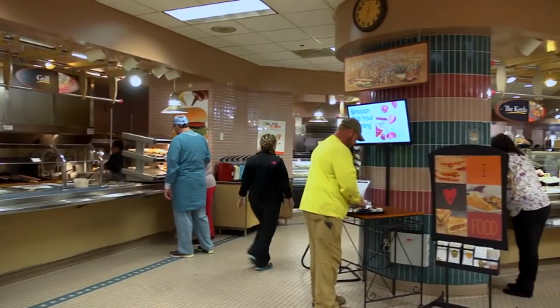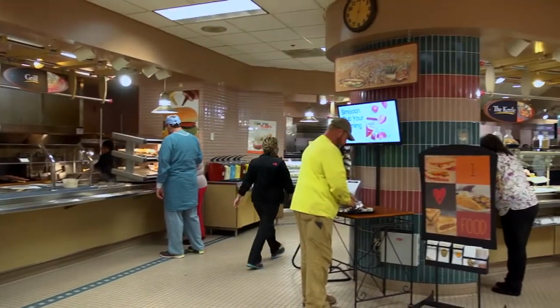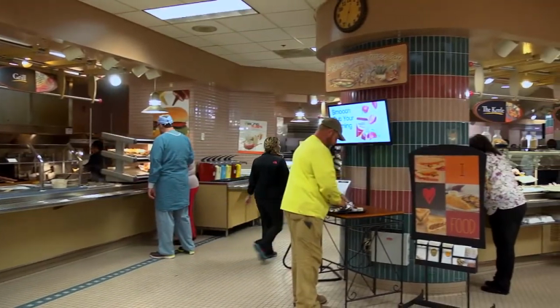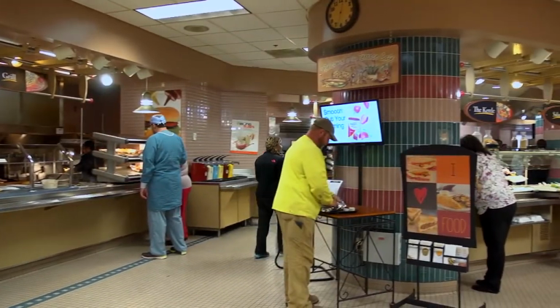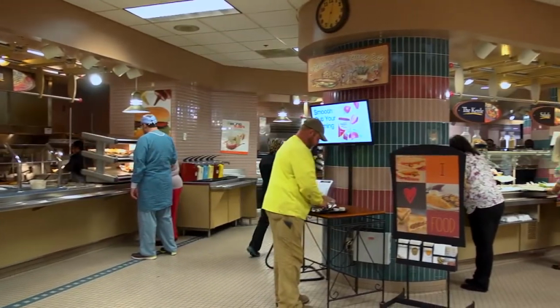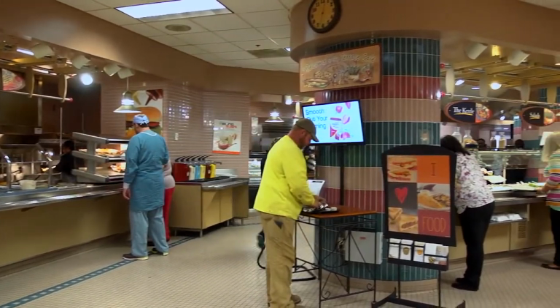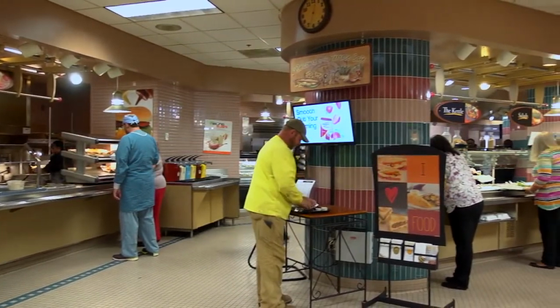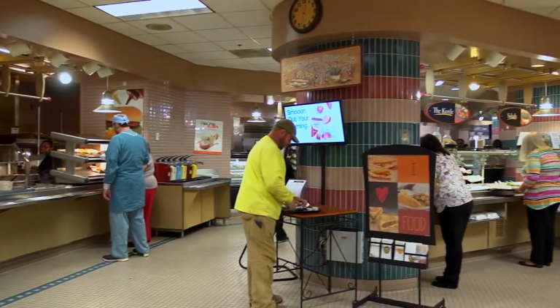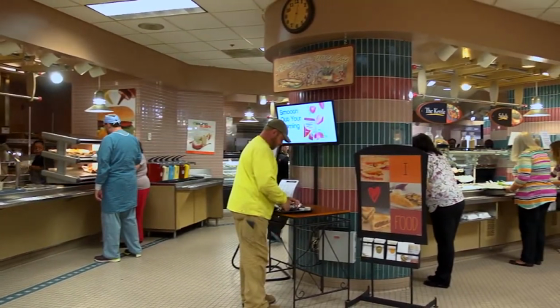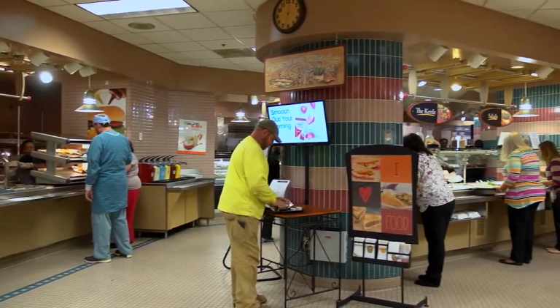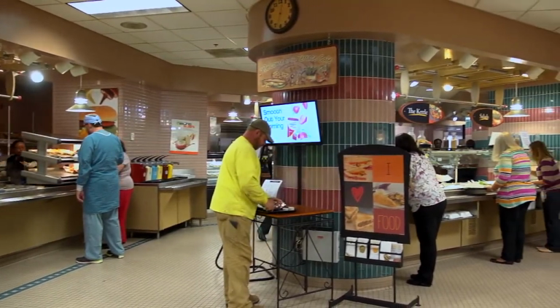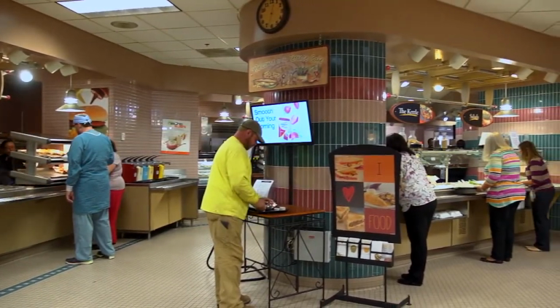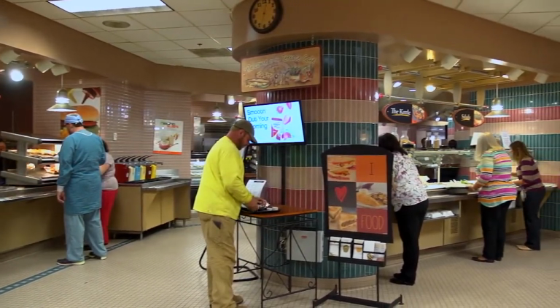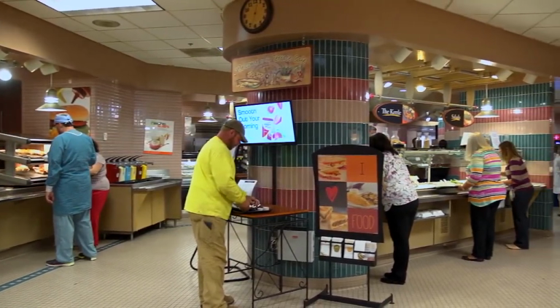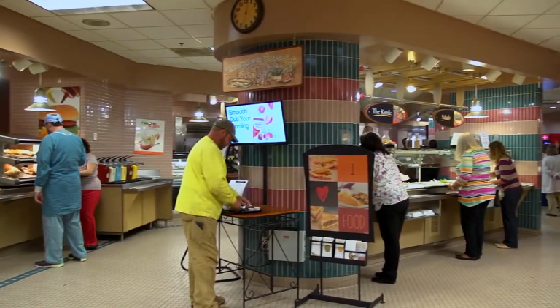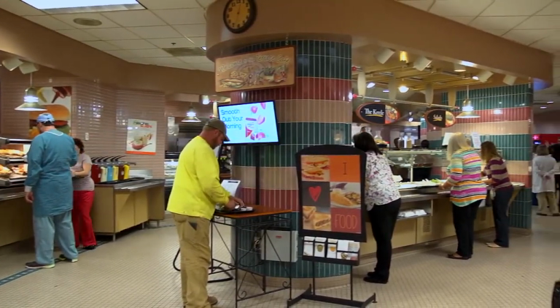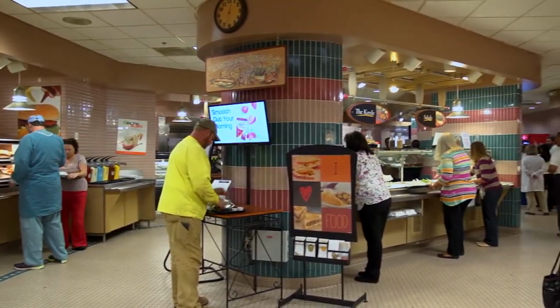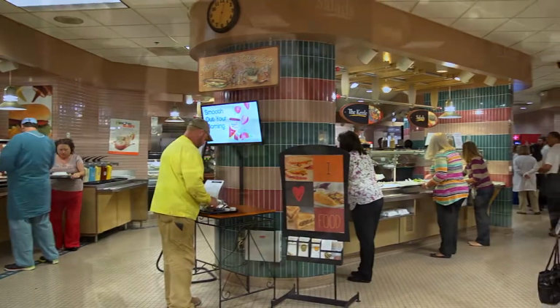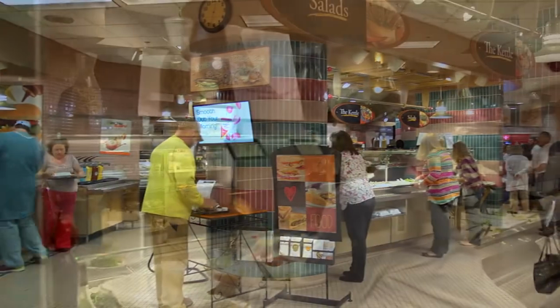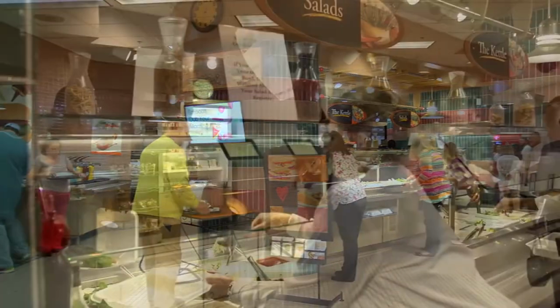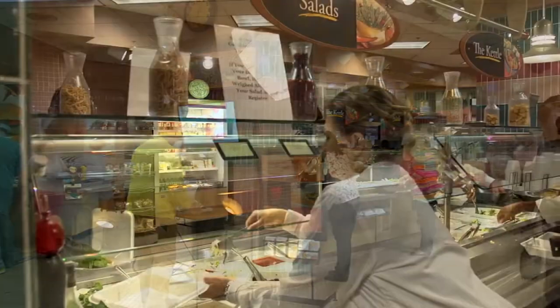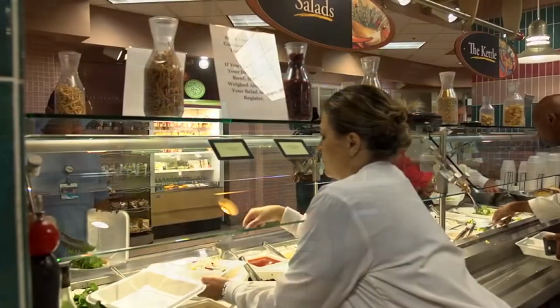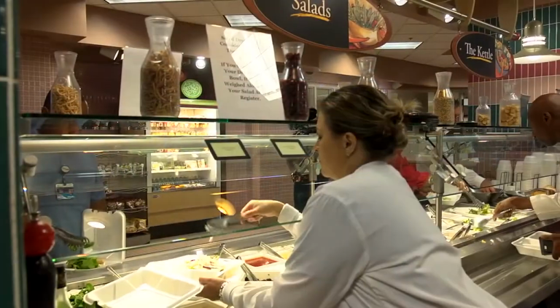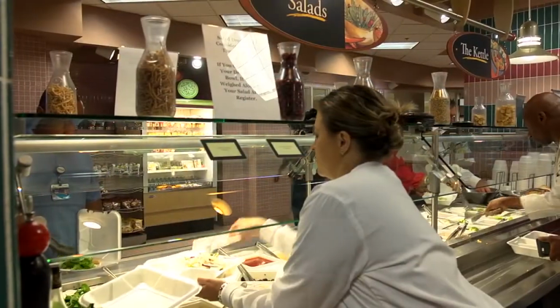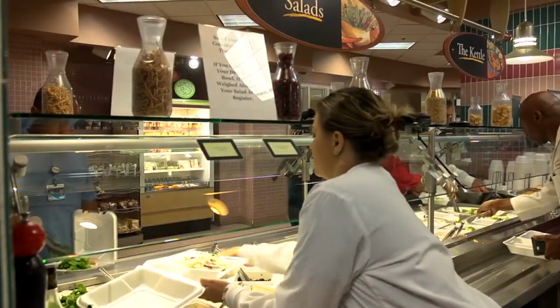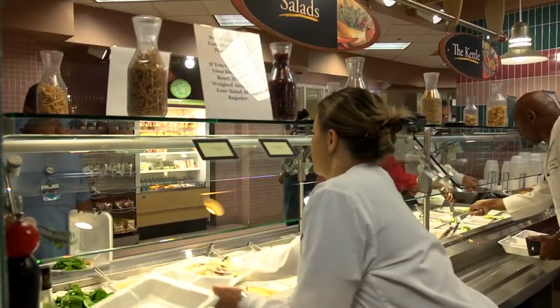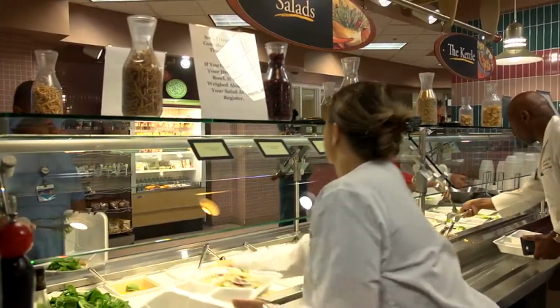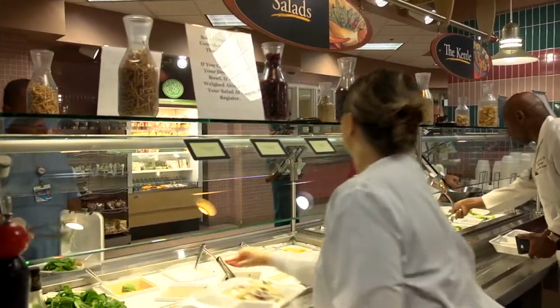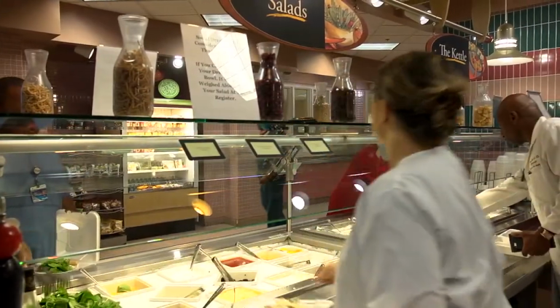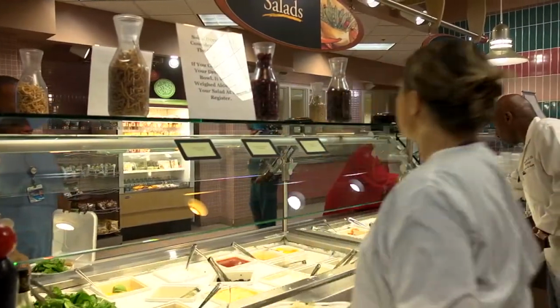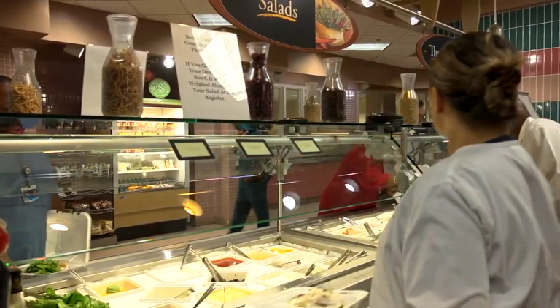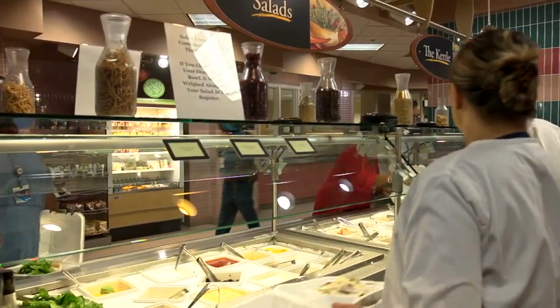Within the Medical Center, you can also find our on-site cafeteria, Terrace Dining, located on the second floor.